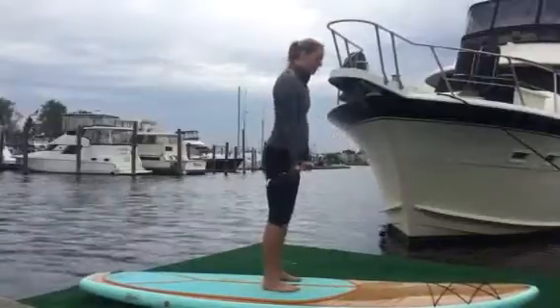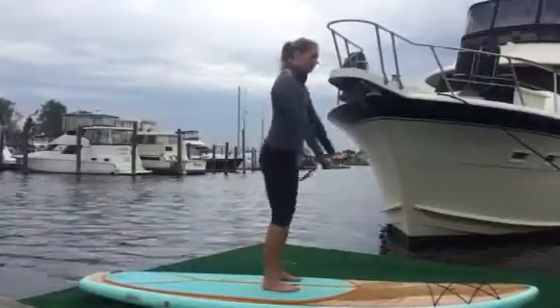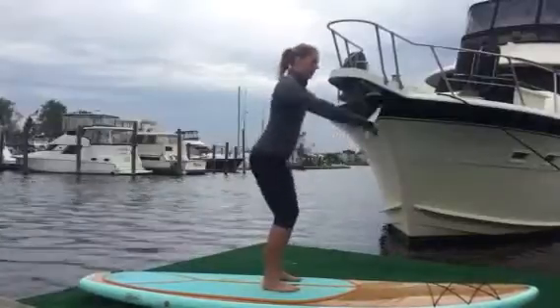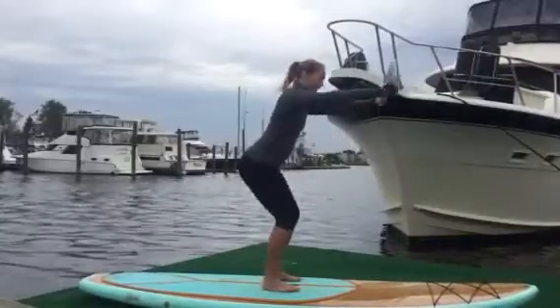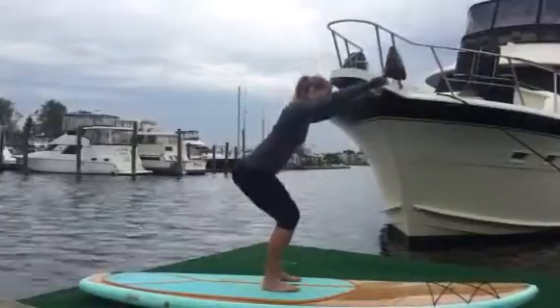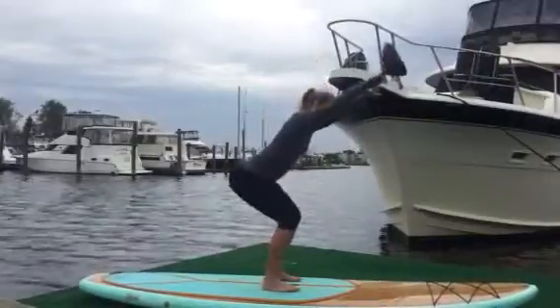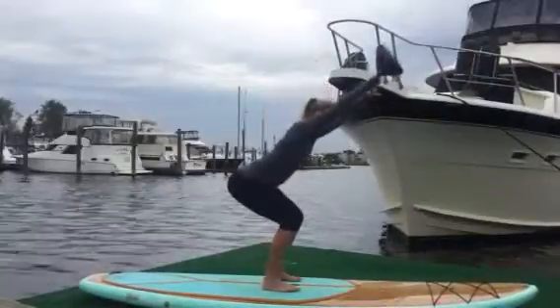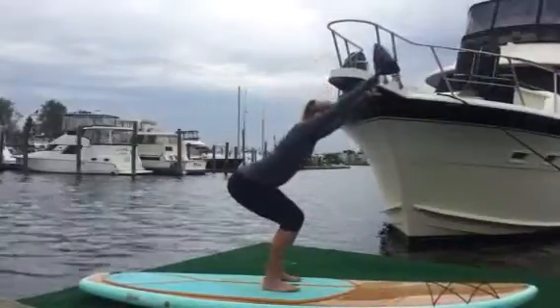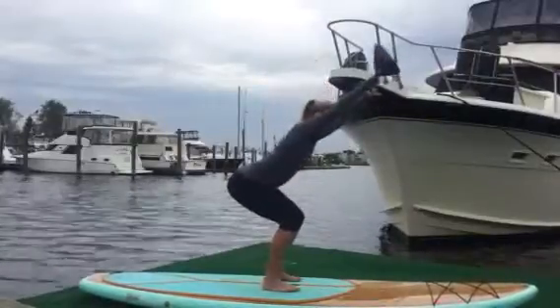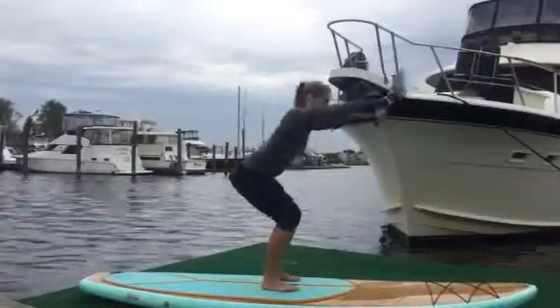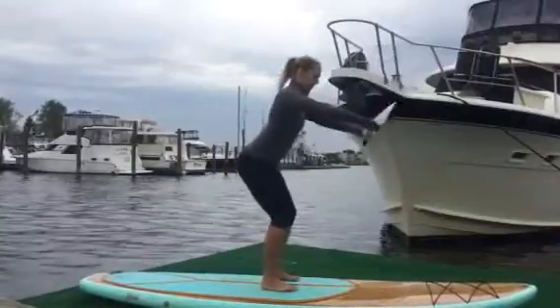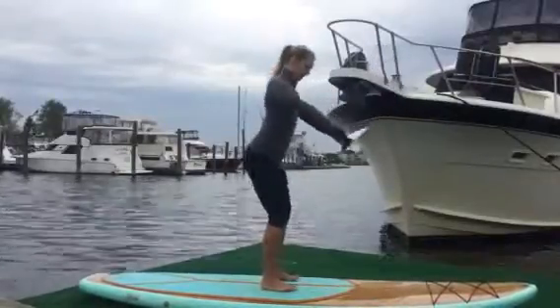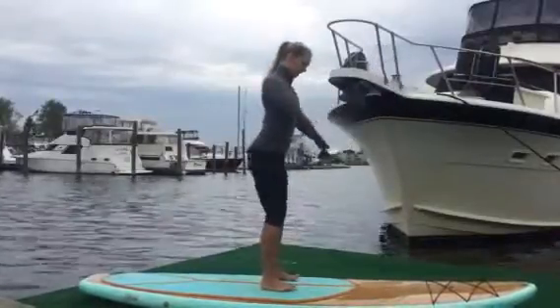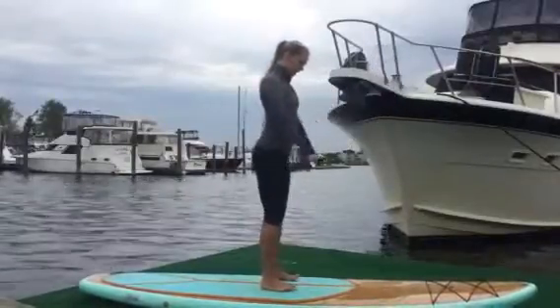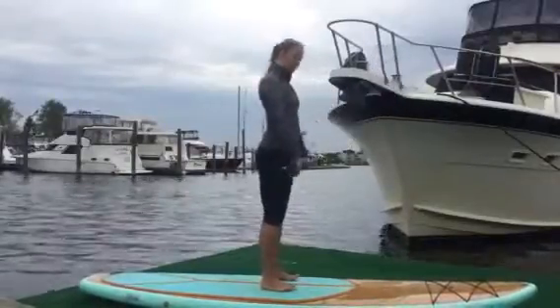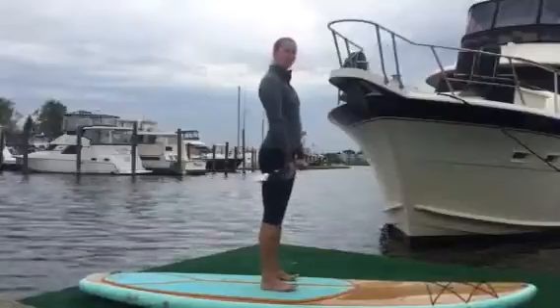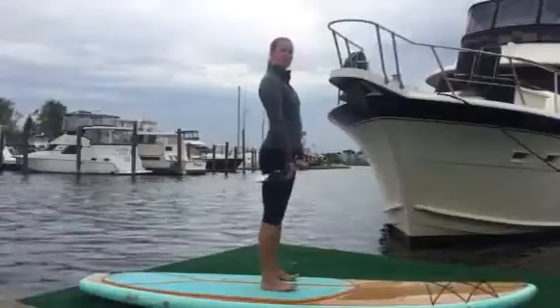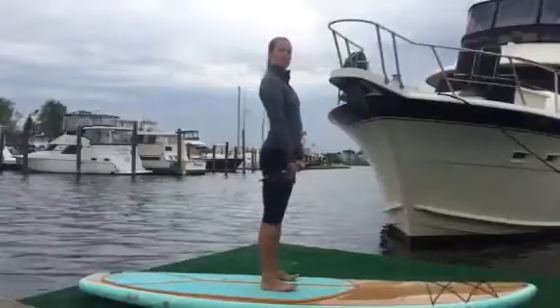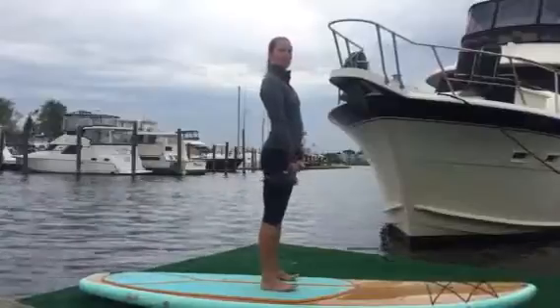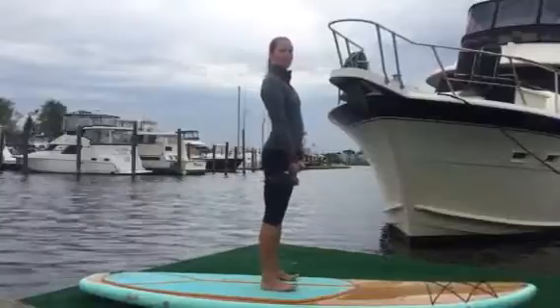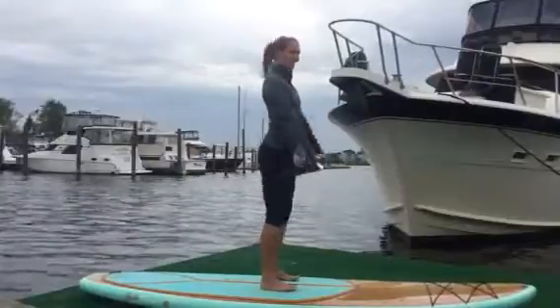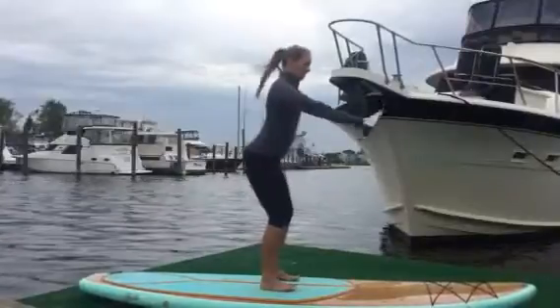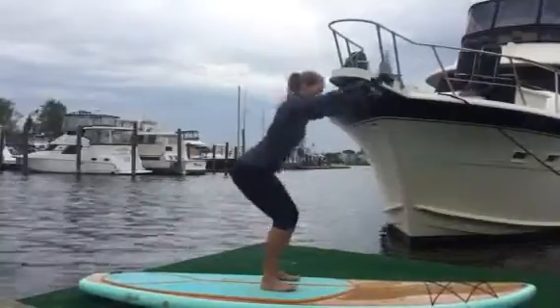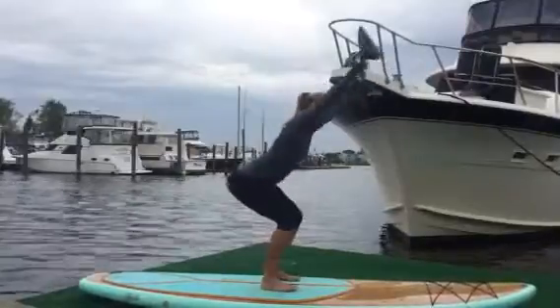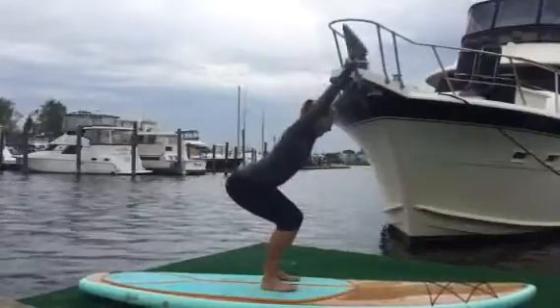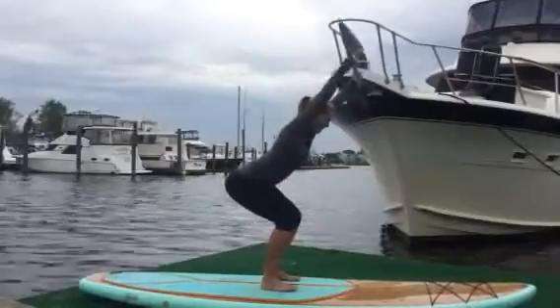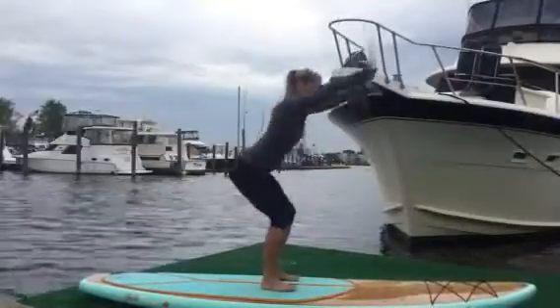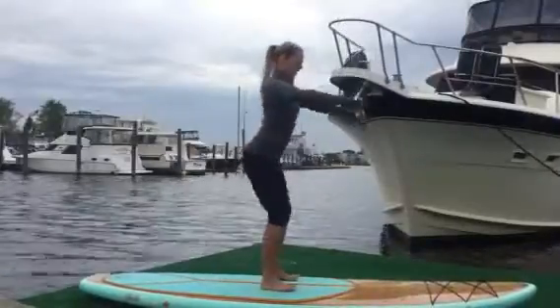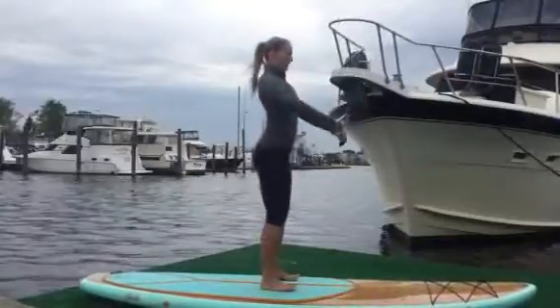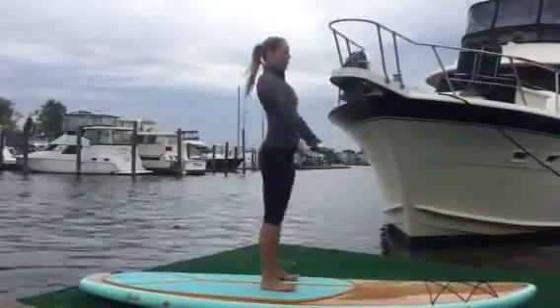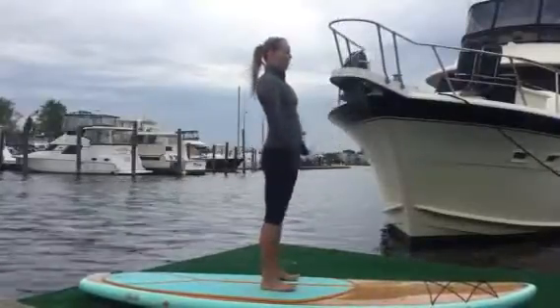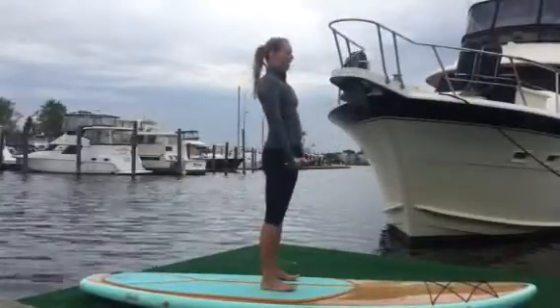So we'll squat down, lift the paddle up over our head, and then squat down, paddle straight to the thighs. Squatting down and then standing straight up.